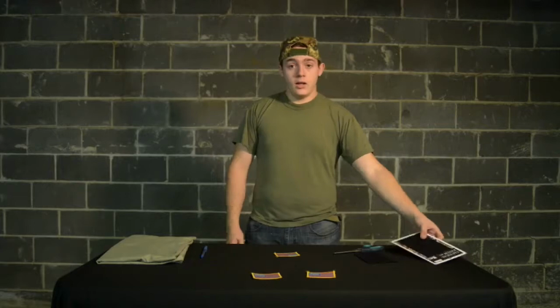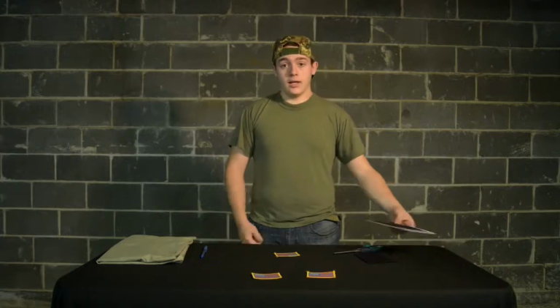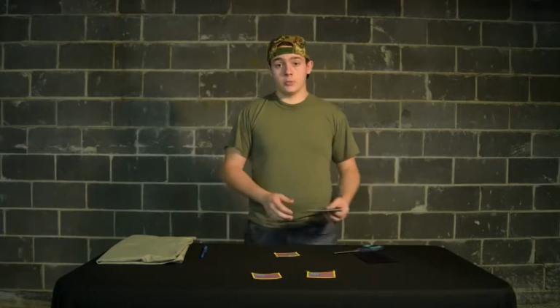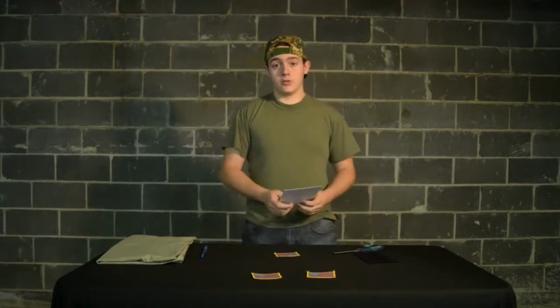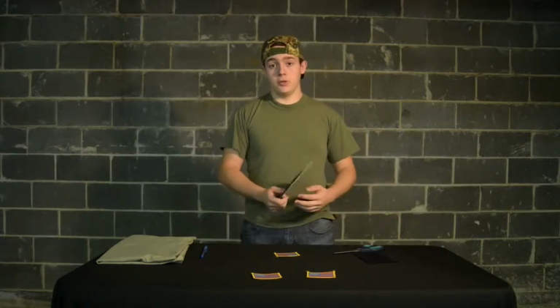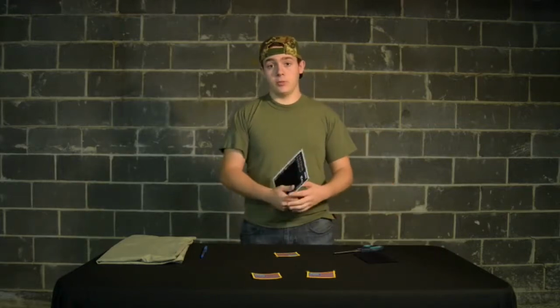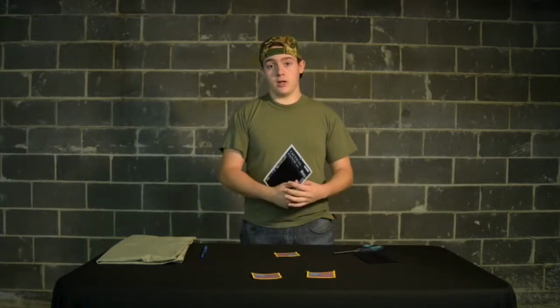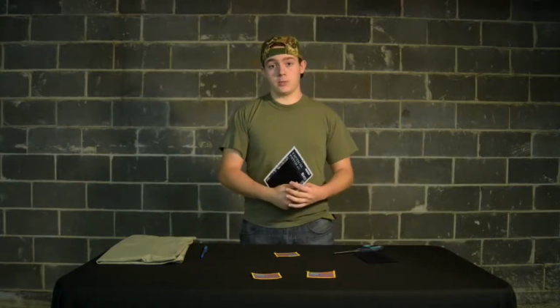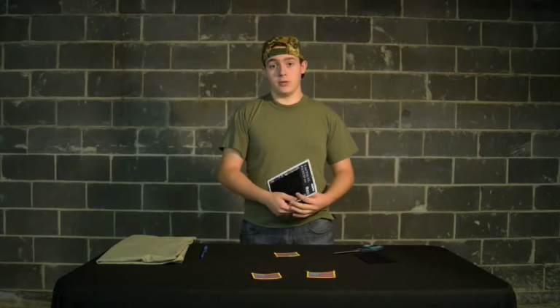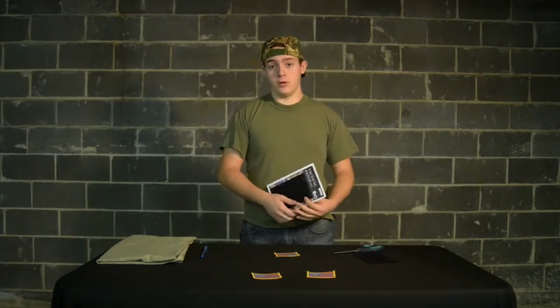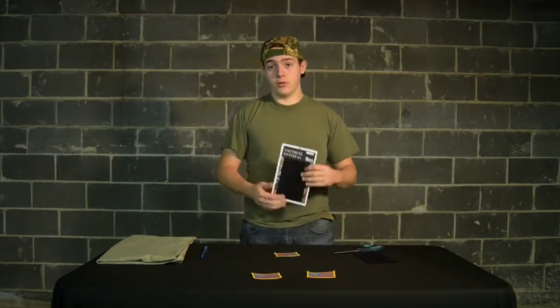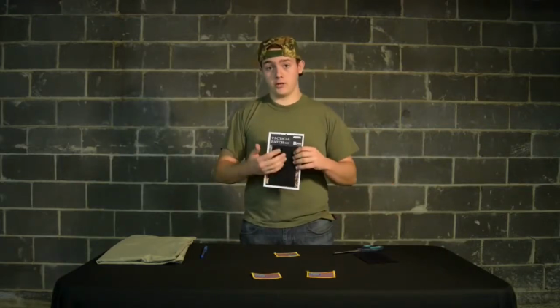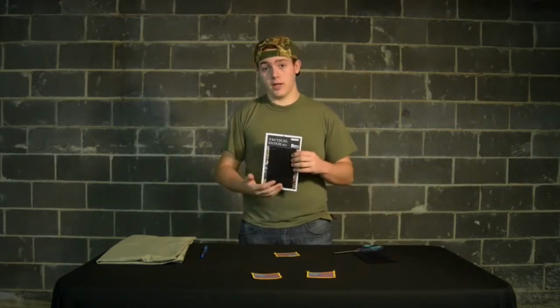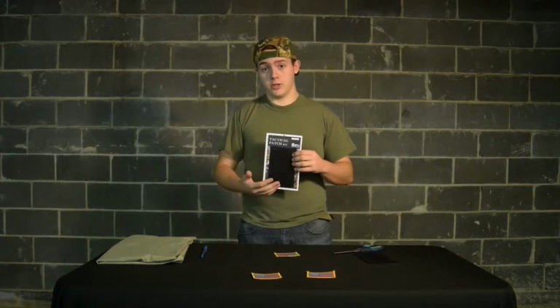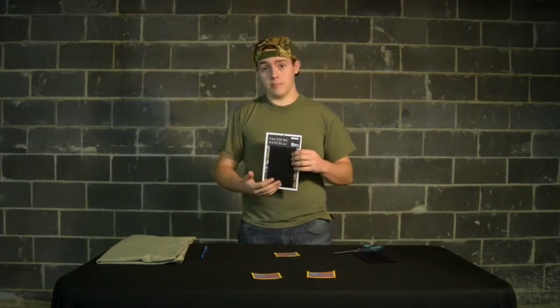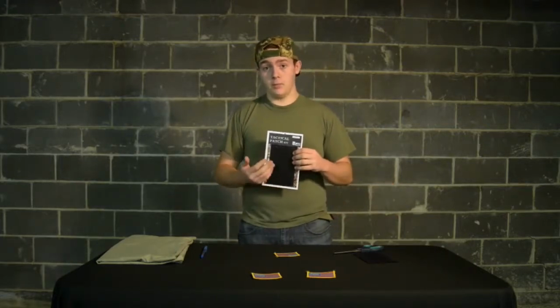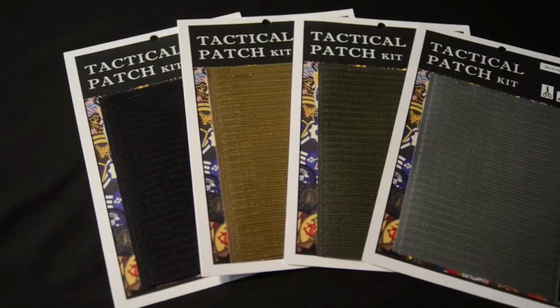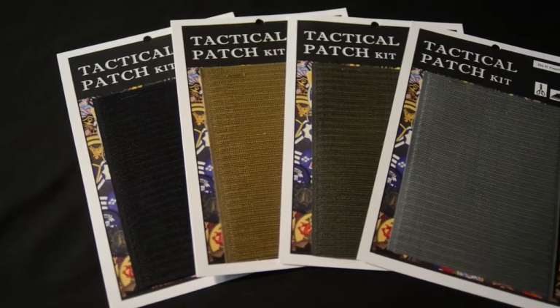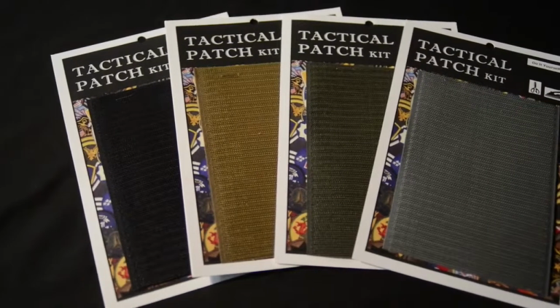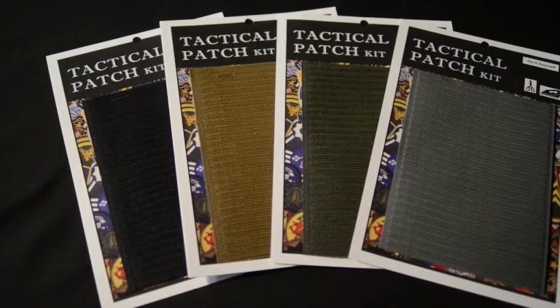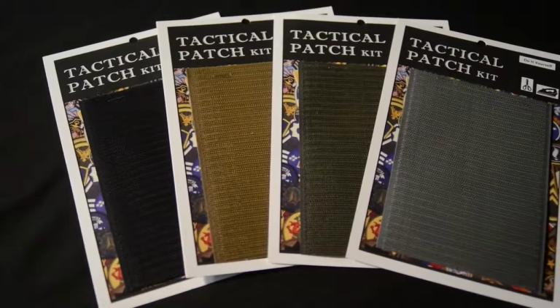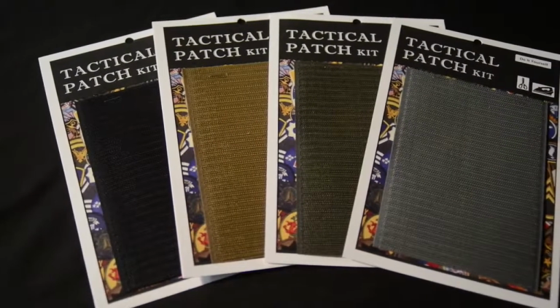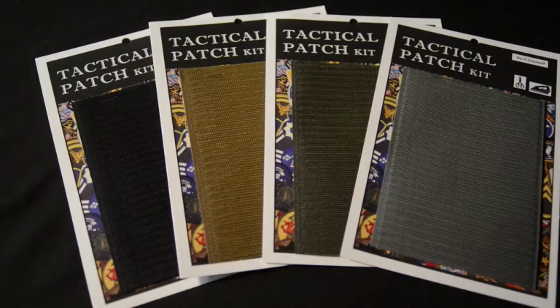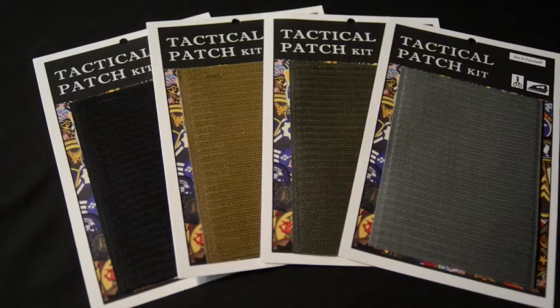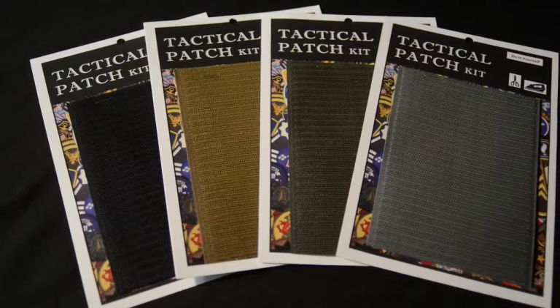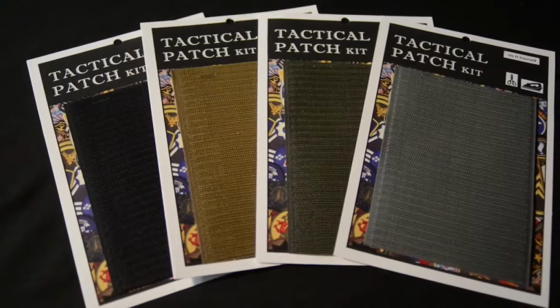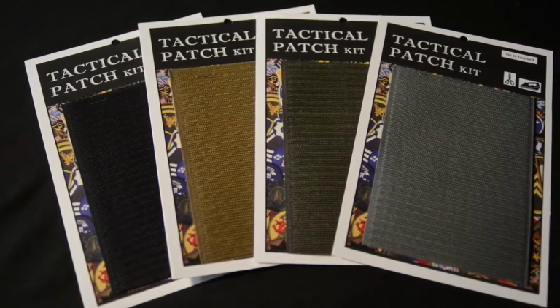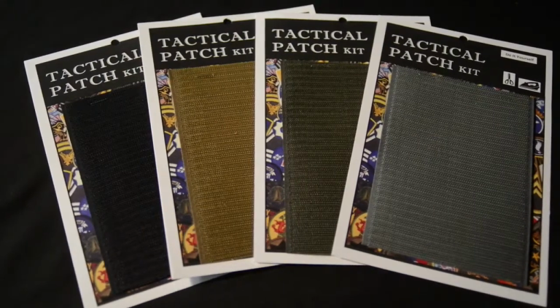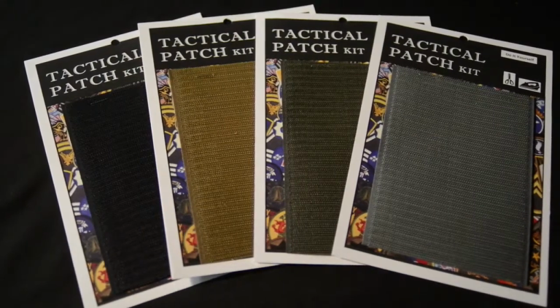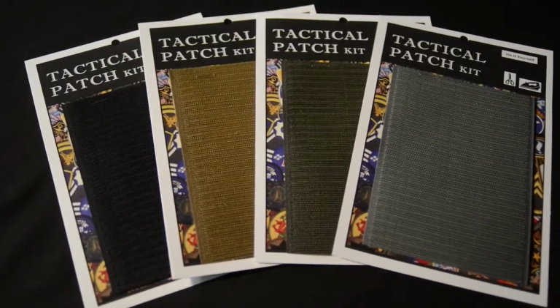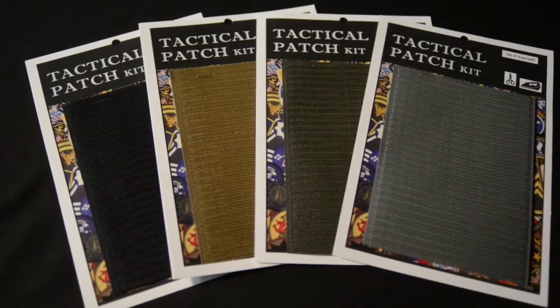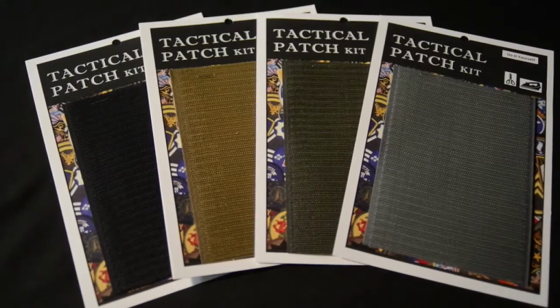Hey, it's Moose from YouDoItProducts bringing you our new tactical patch kit. It comes in four colors: black, OD green, foliage green, and coyote tan.